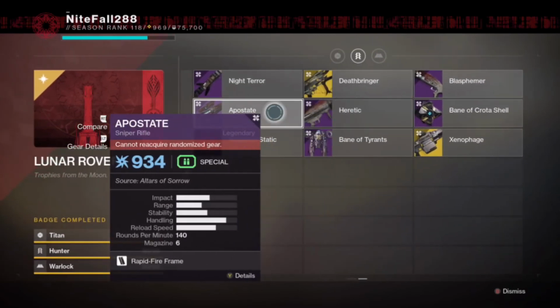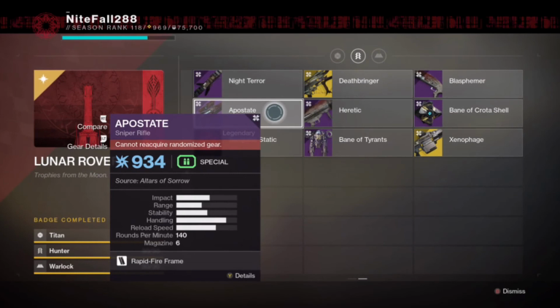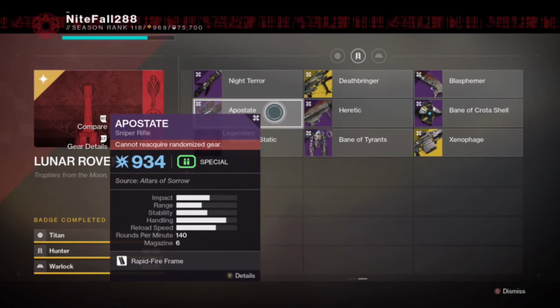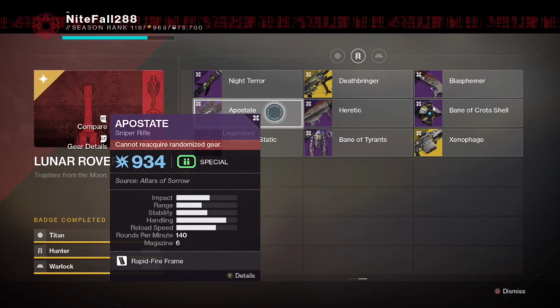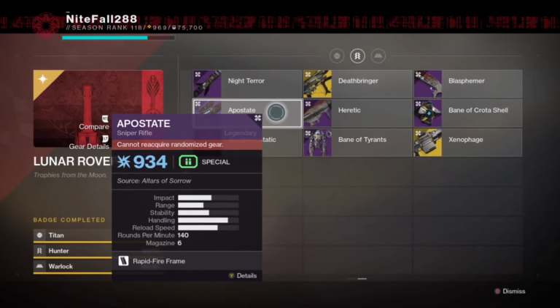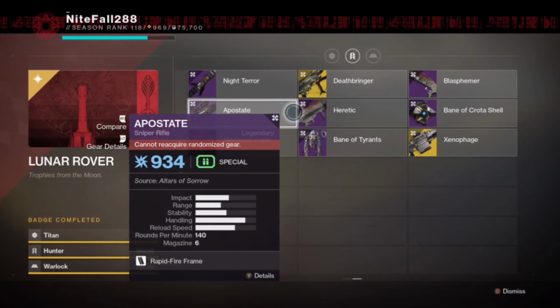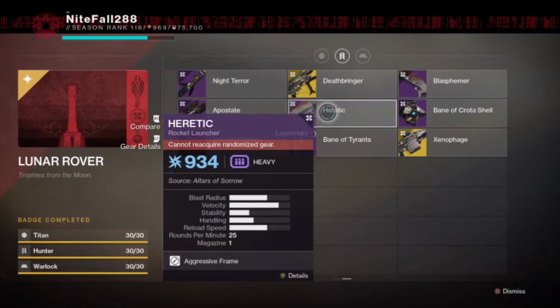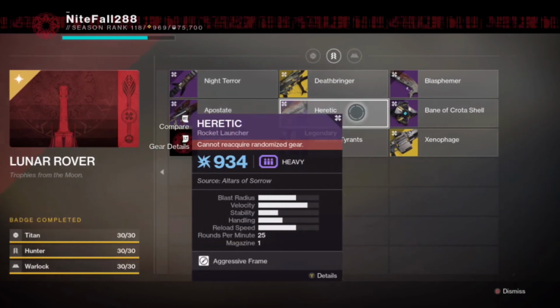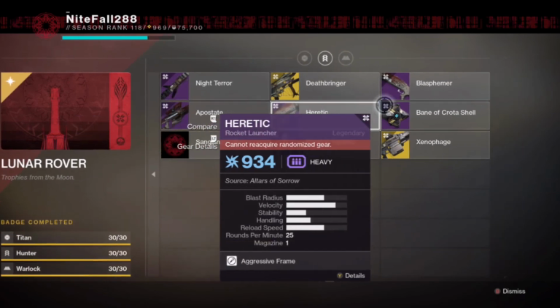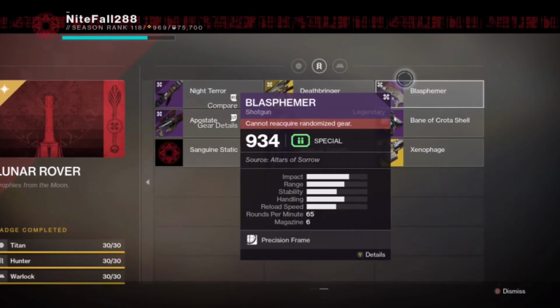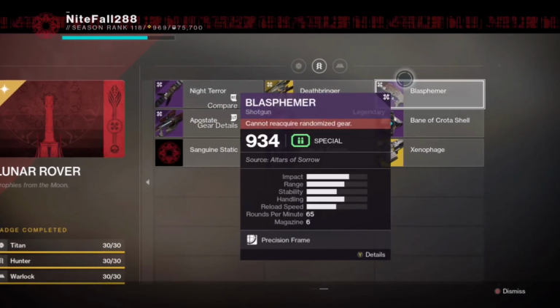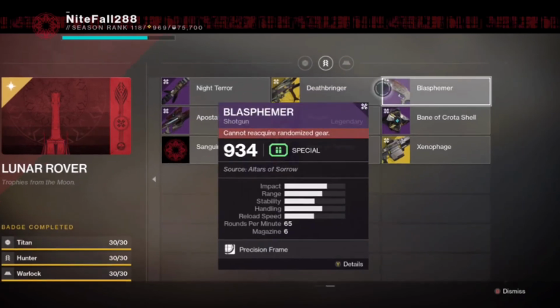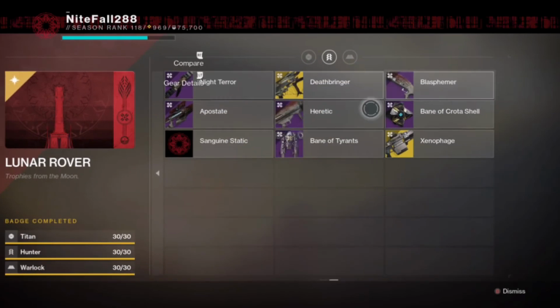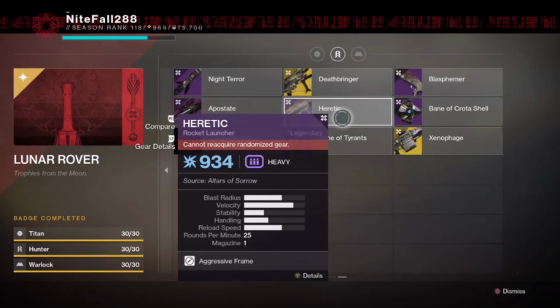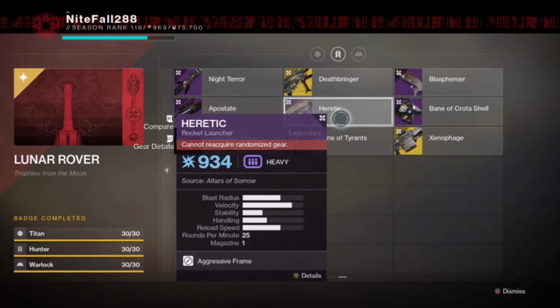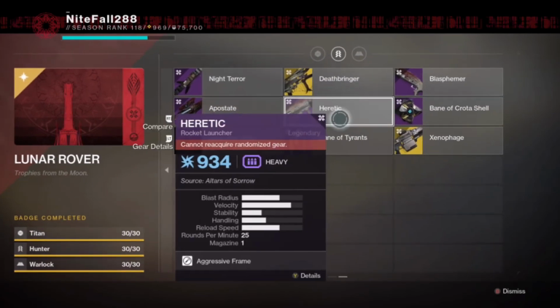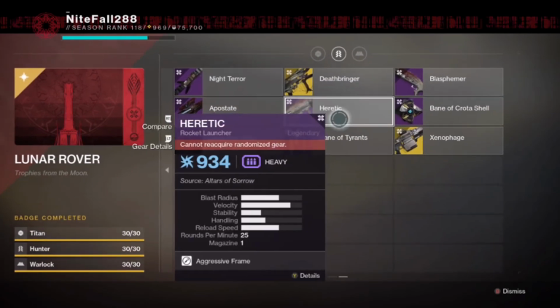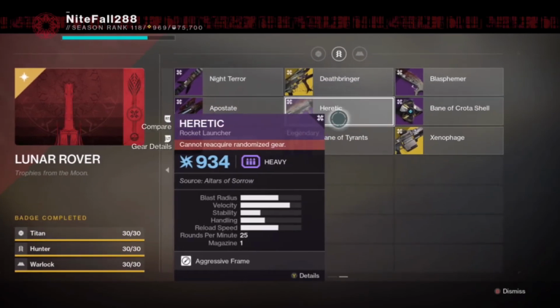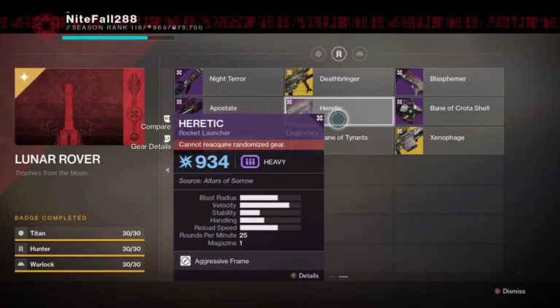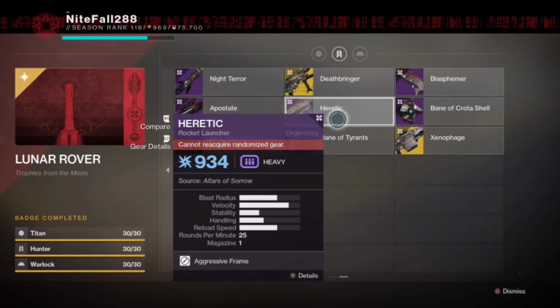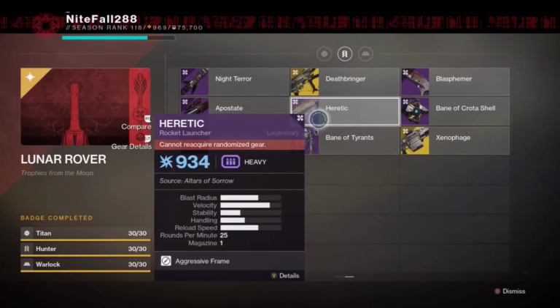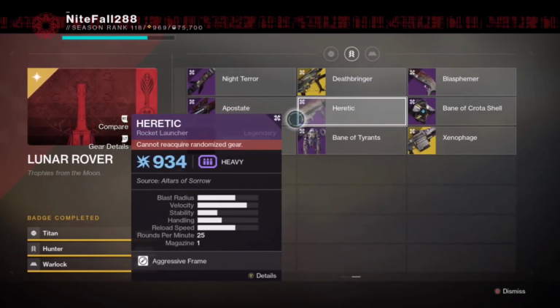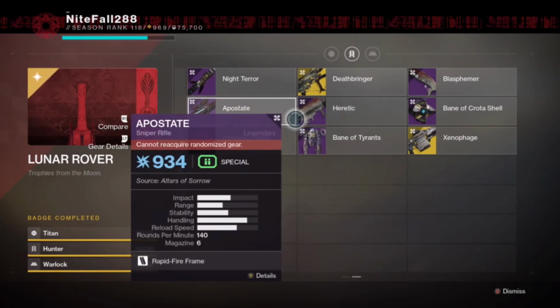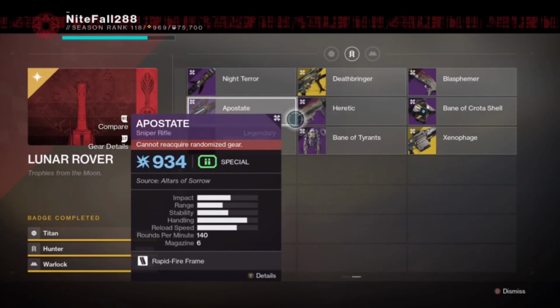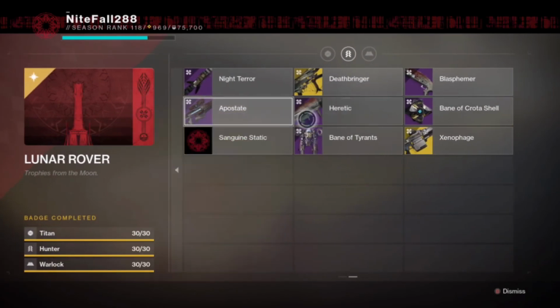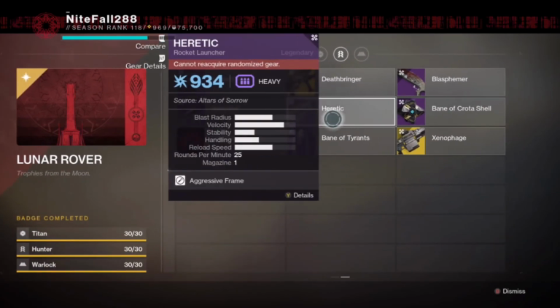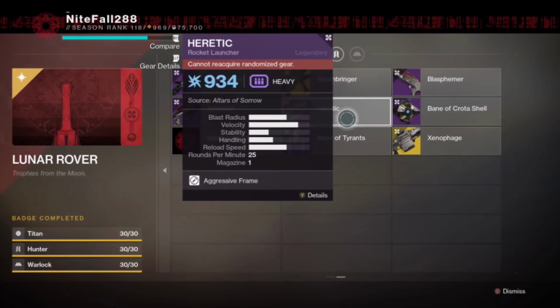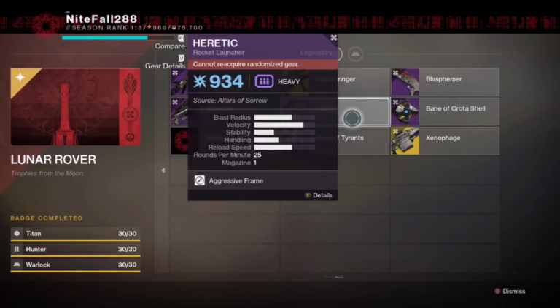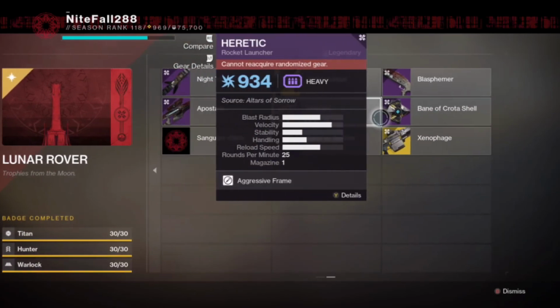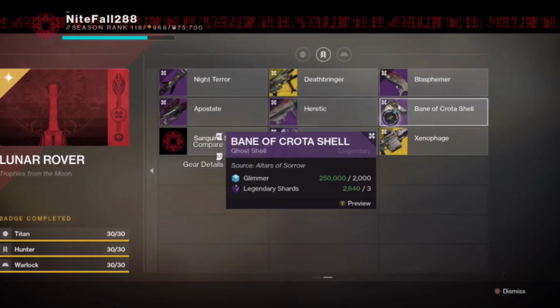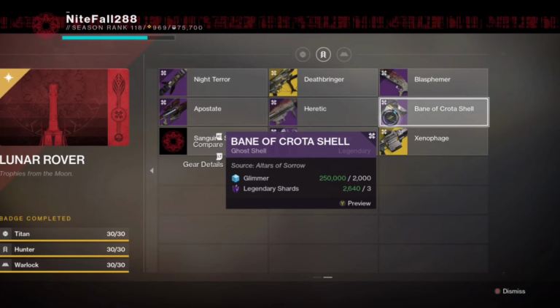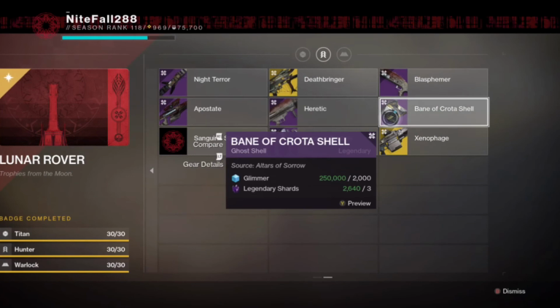The Premonition pulse rifle can drop from the third encounter in Pit of Heresy — the Chamber of Suffering, the one with the plates. Death Bringer we already talked about. Blasphemer, Heretic, and Apostate all drop from the Altar of Sorrow on a daily rotation, so those aren't too hard to get.